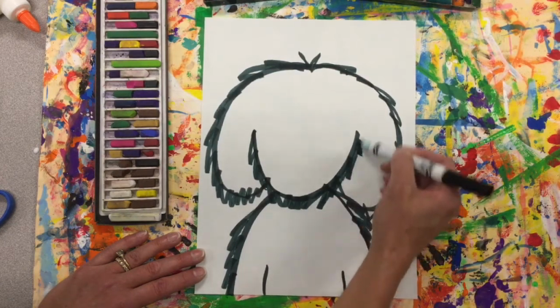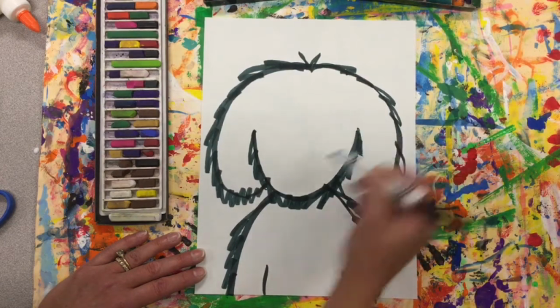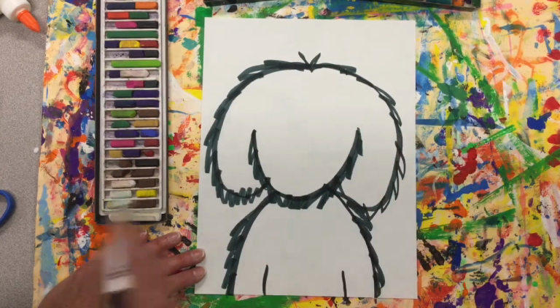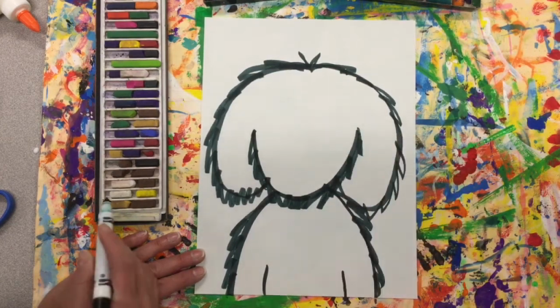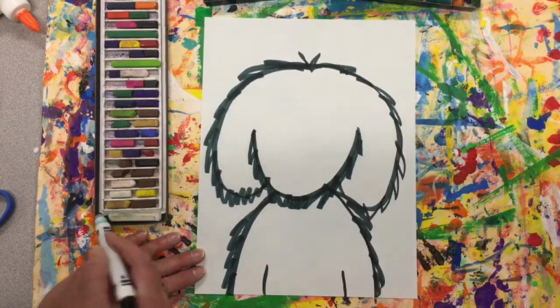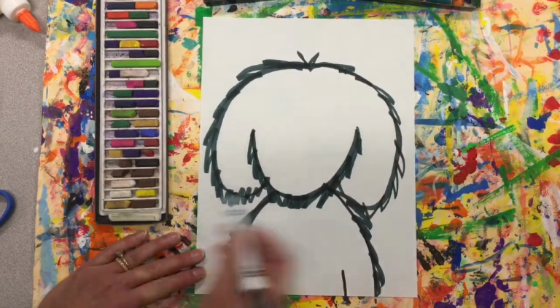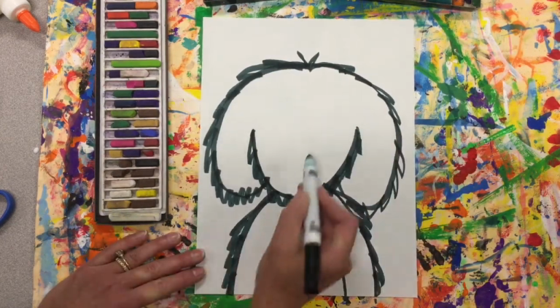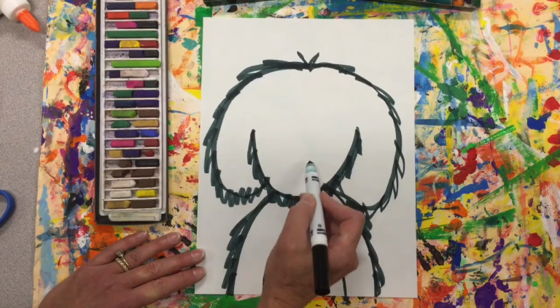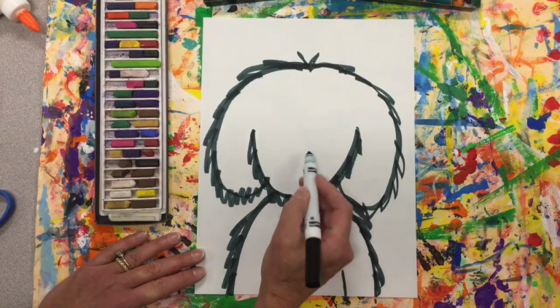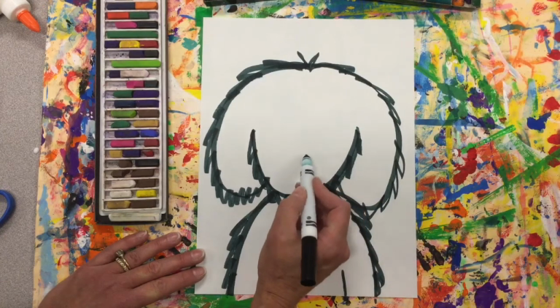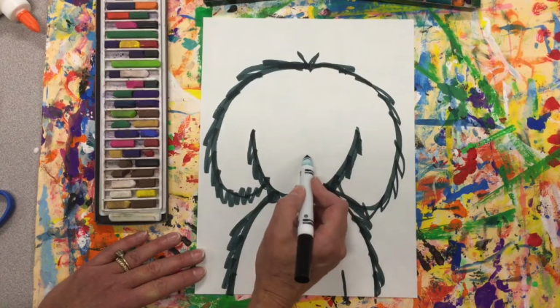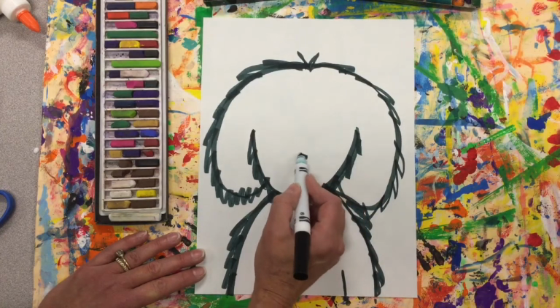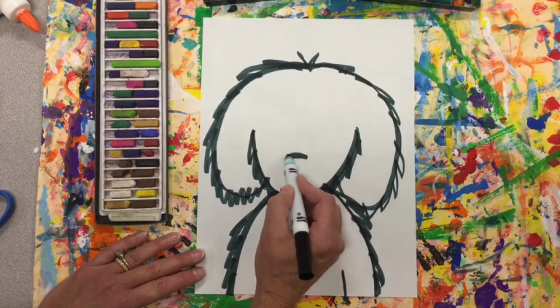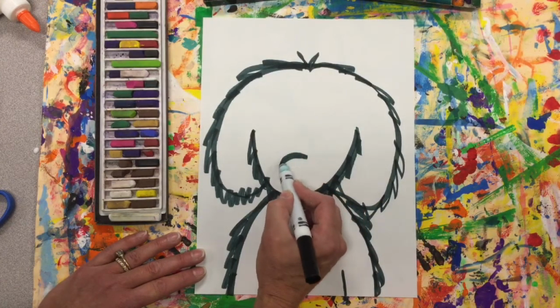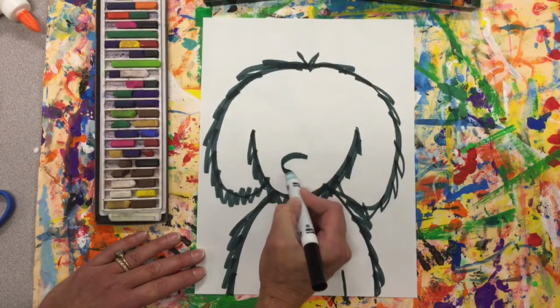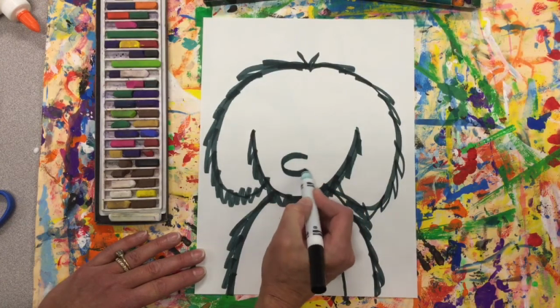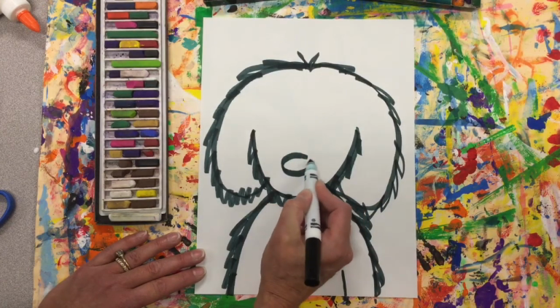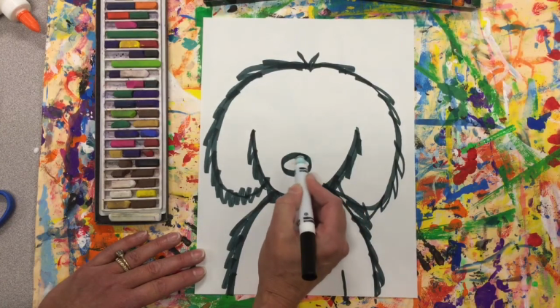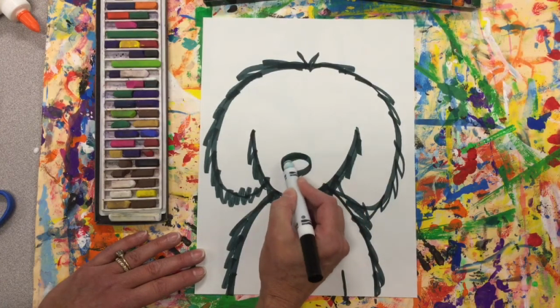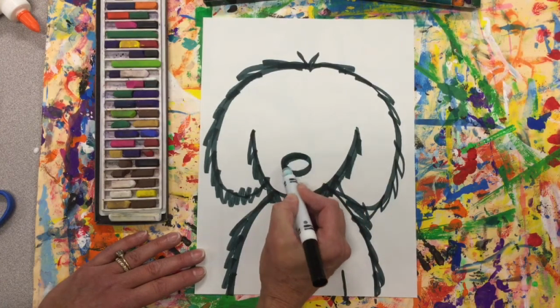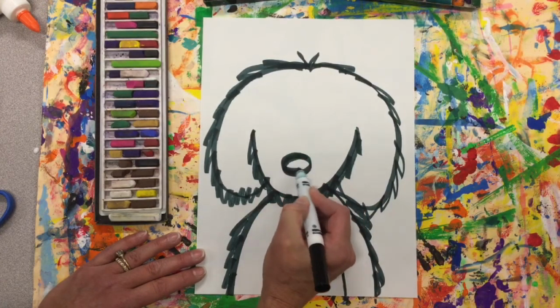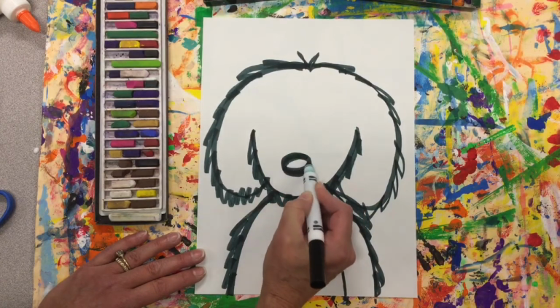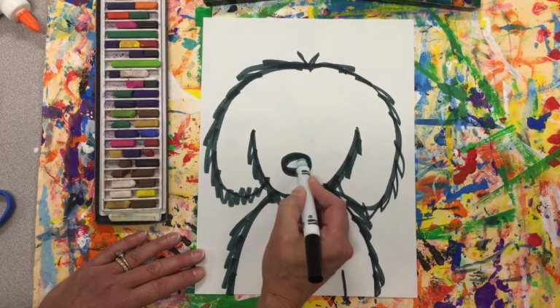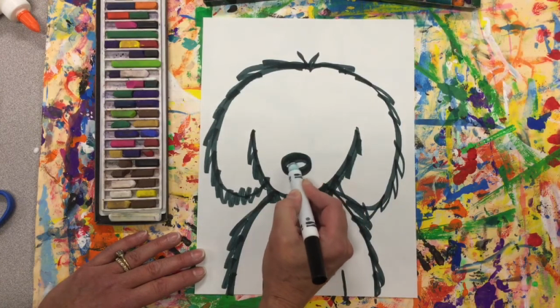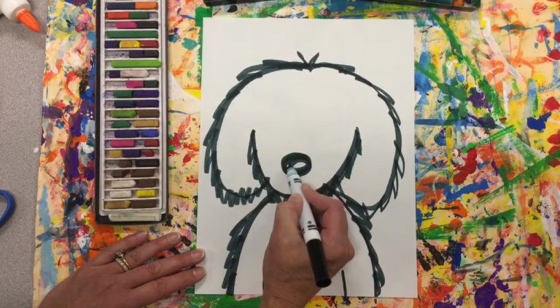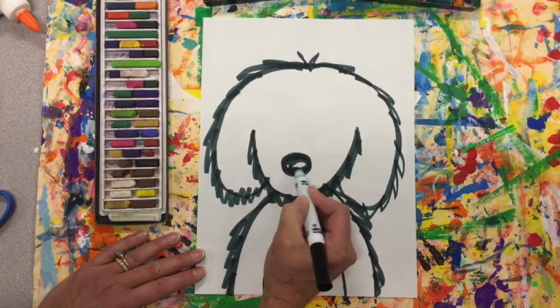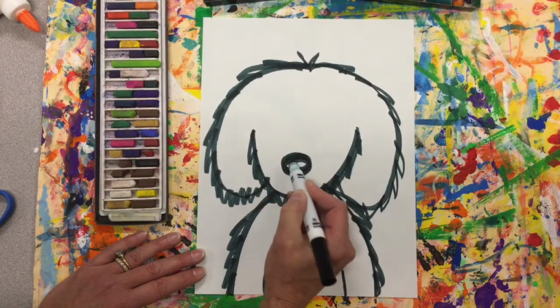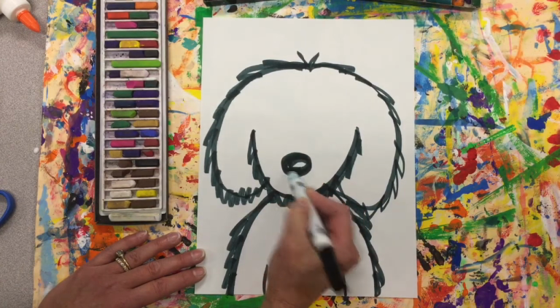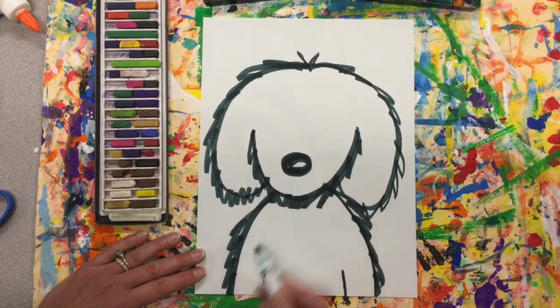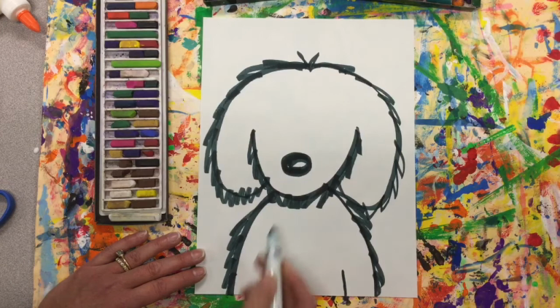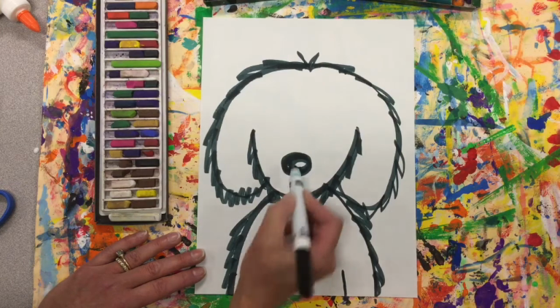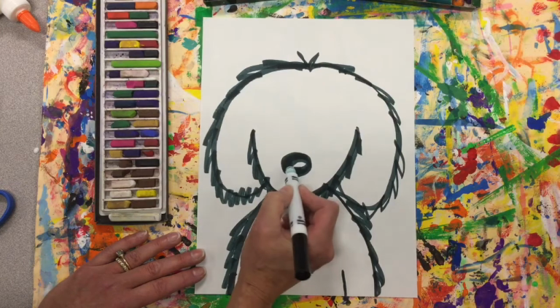We're also gonna need to give Arlo a big wet nose. If you want to leave a little highlight there you can, and add some eyes.